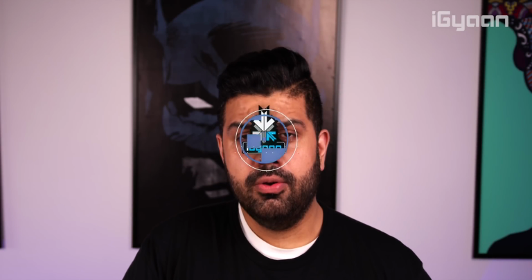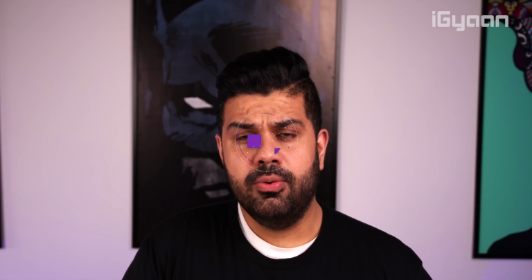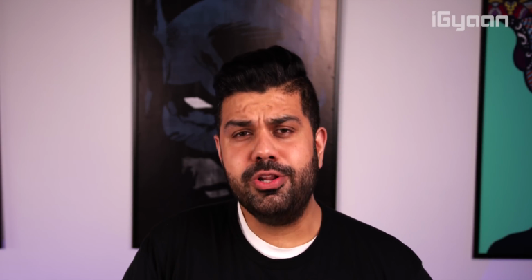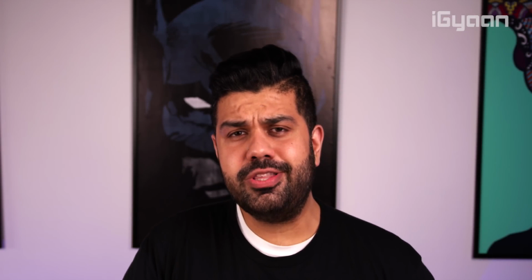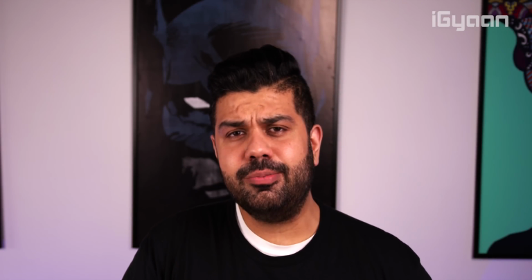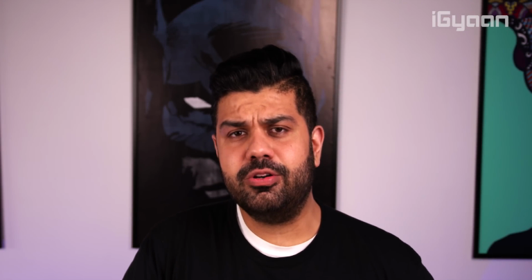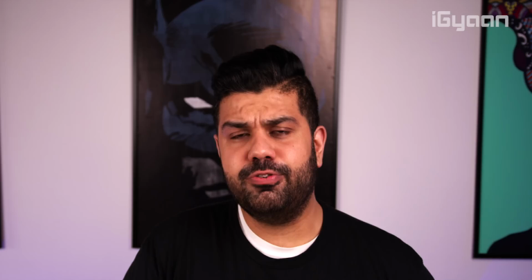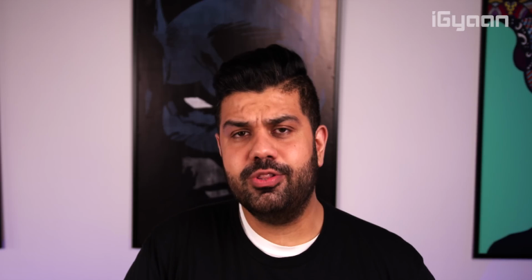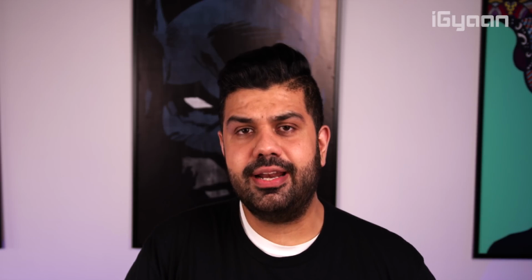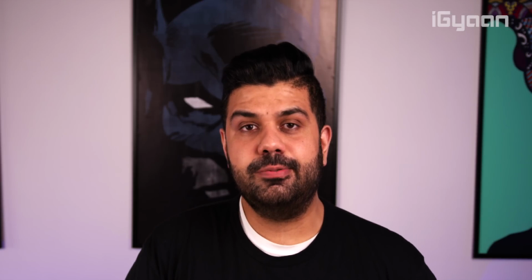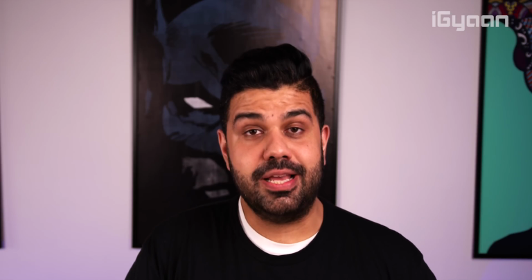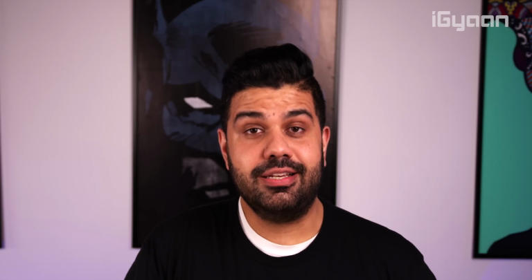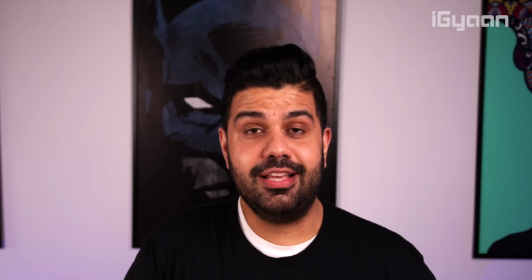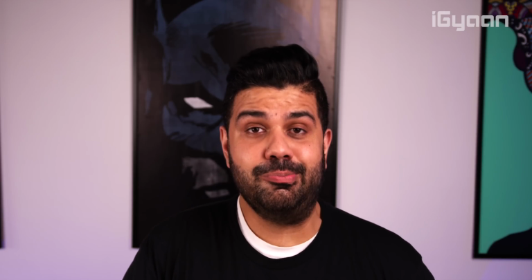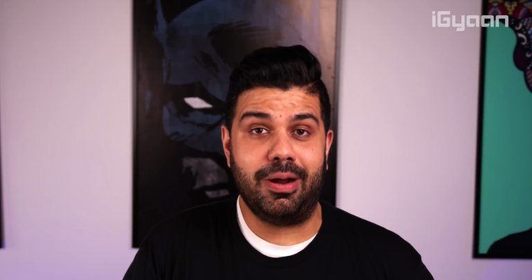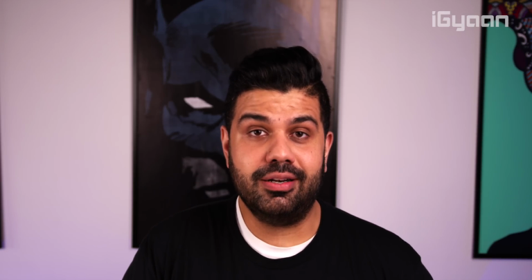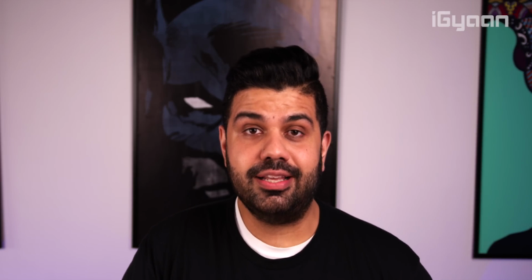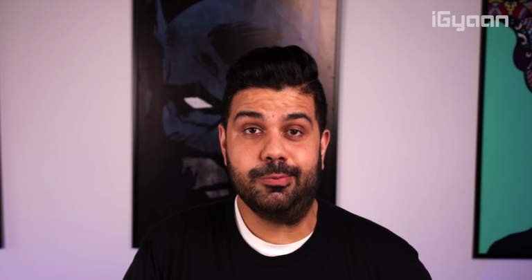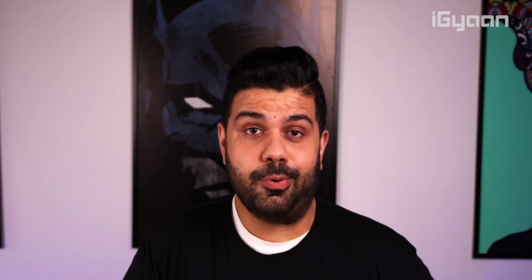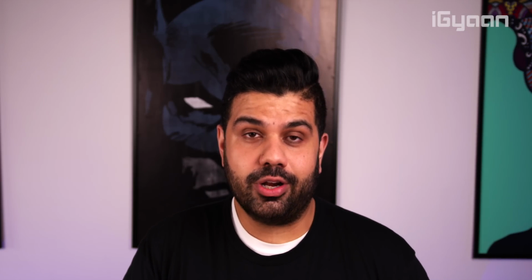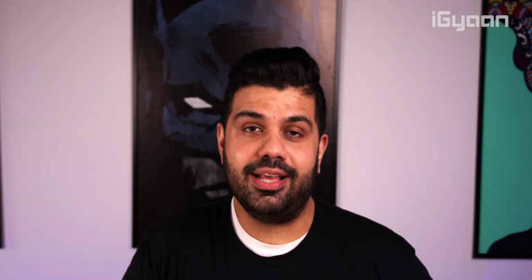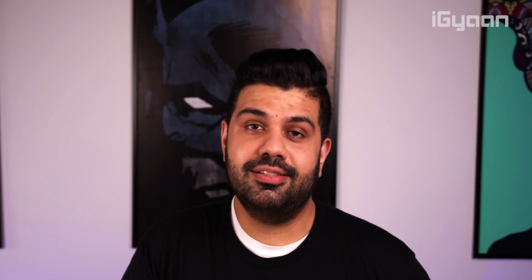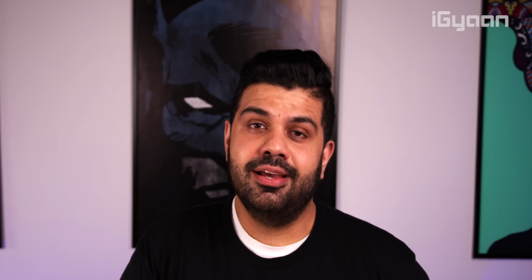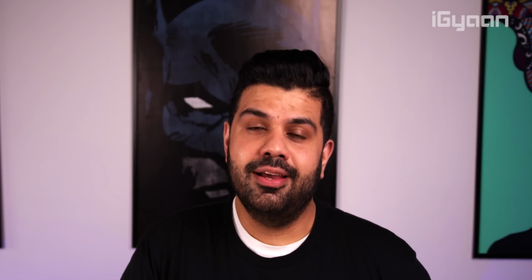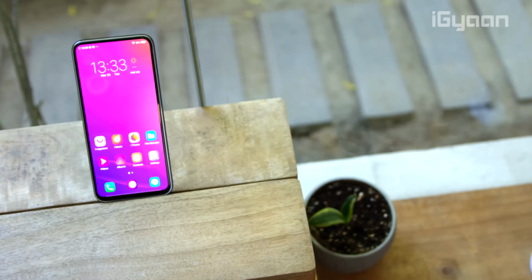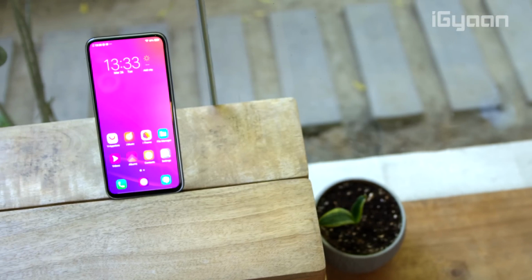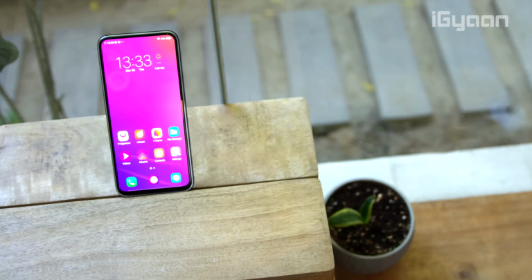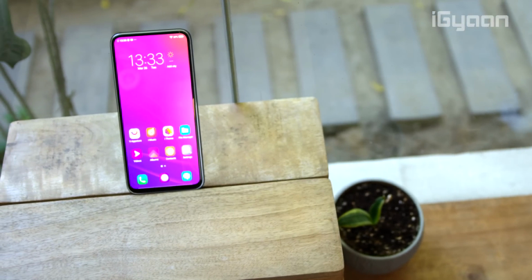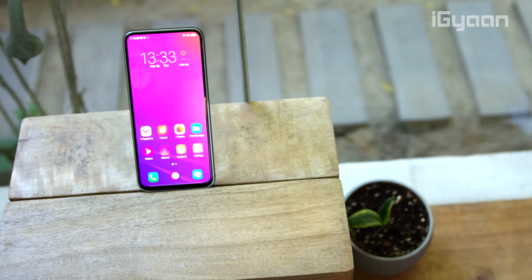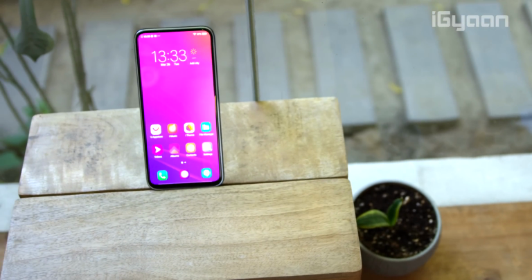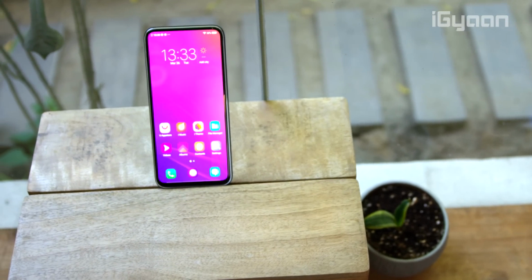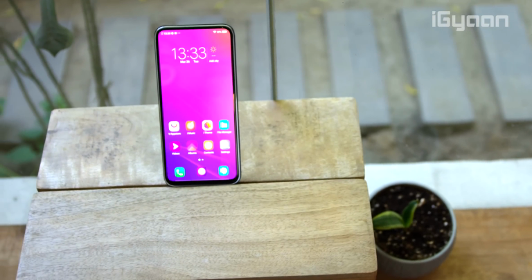What do you think about a phone that is bezel-less, button-less, port-less, and front camera-less?